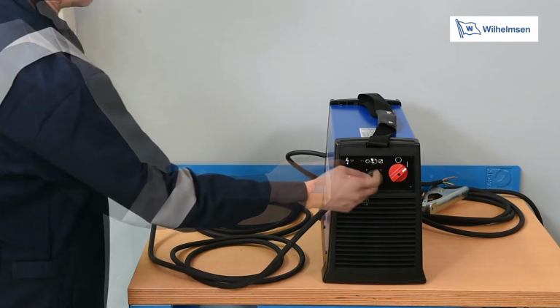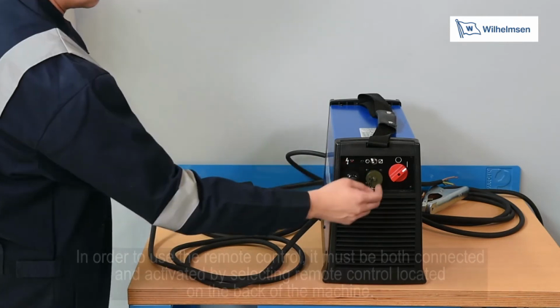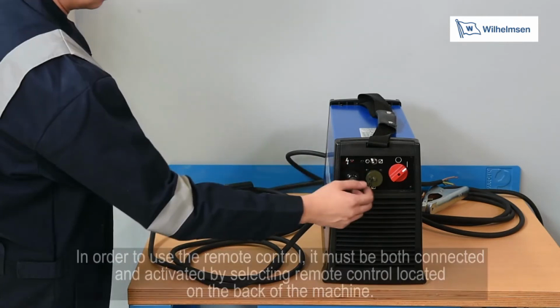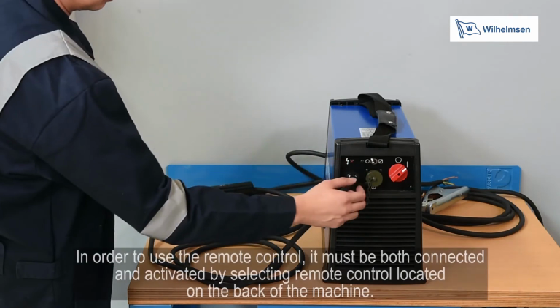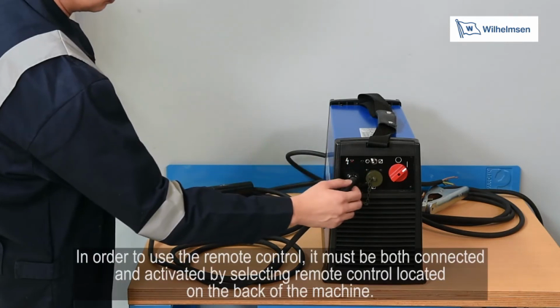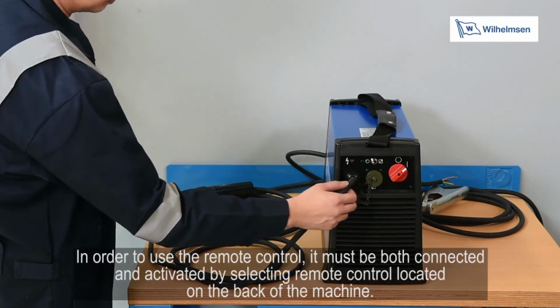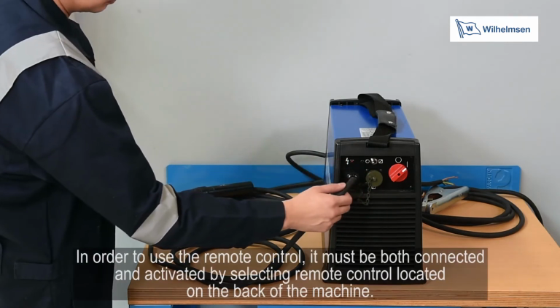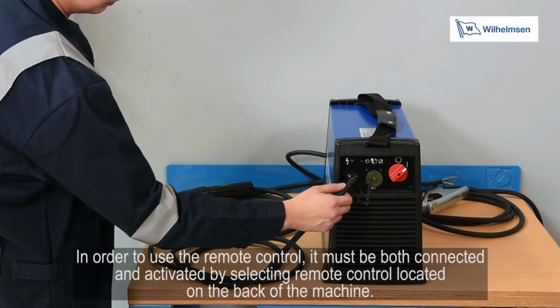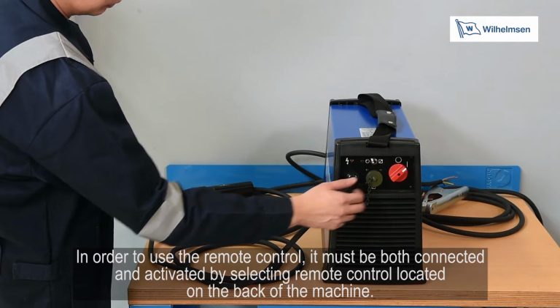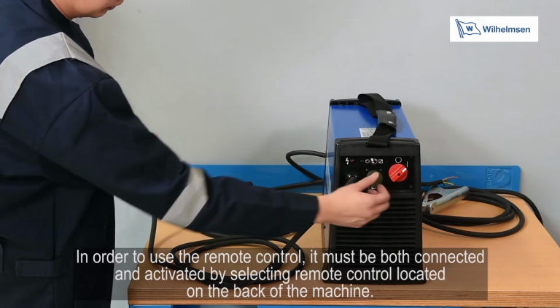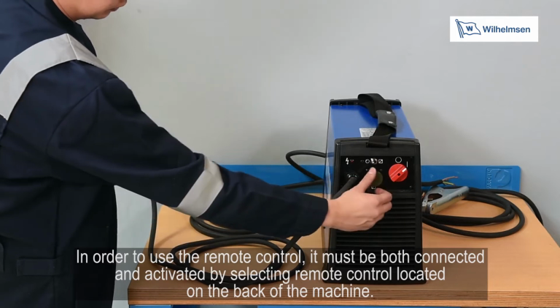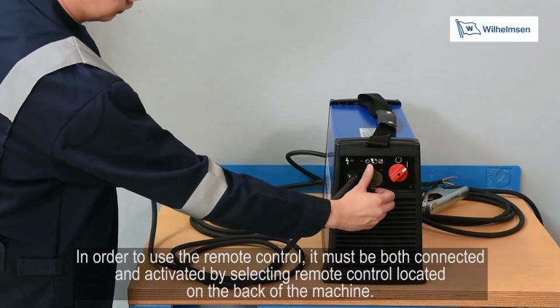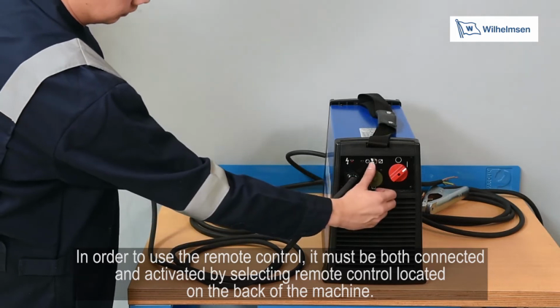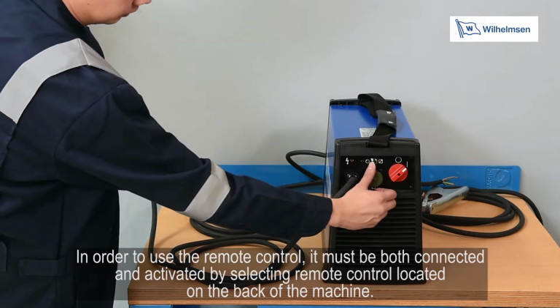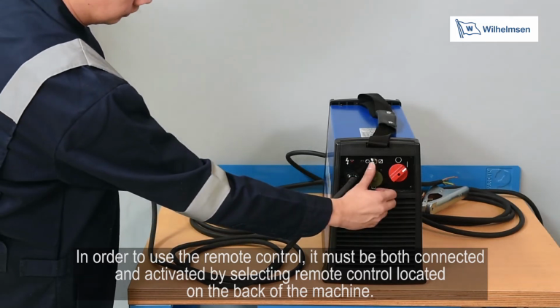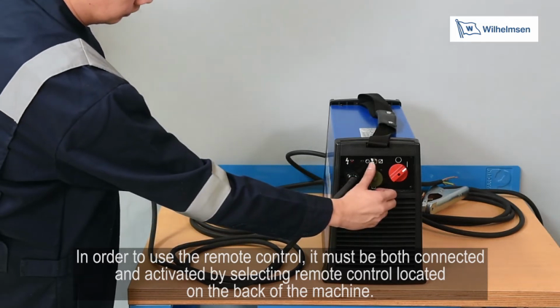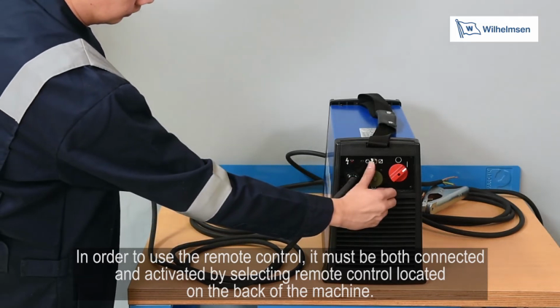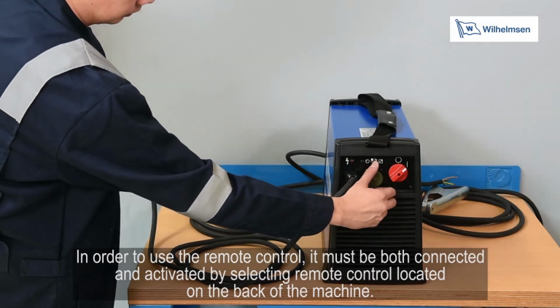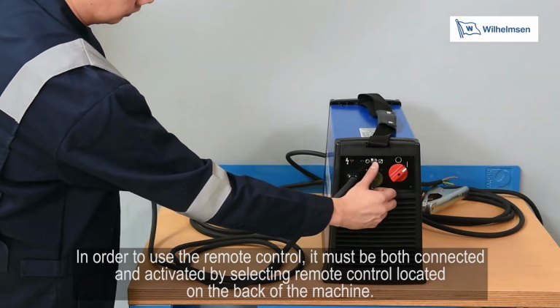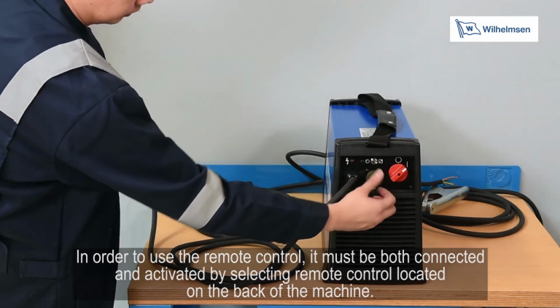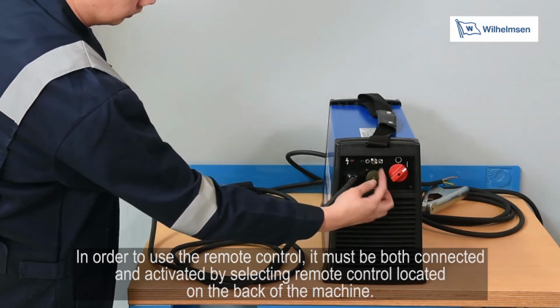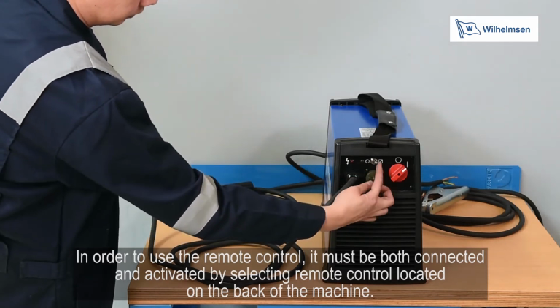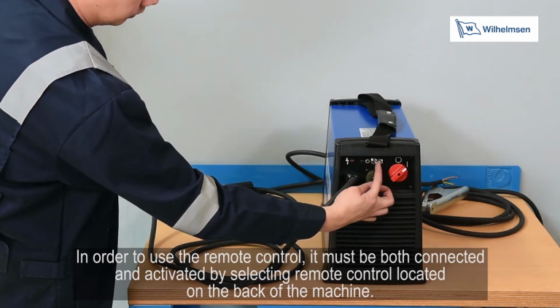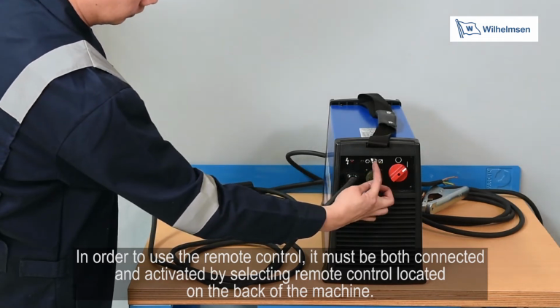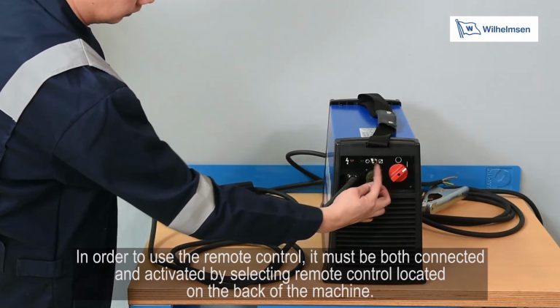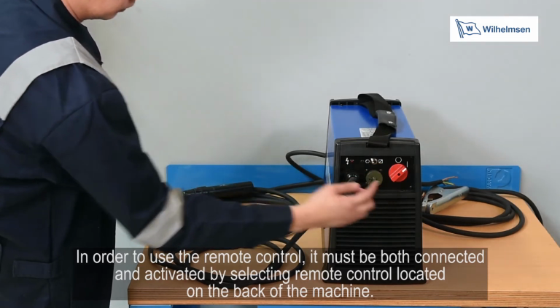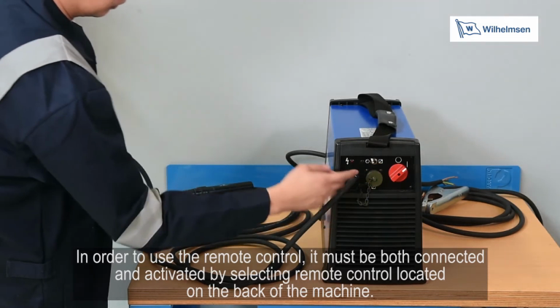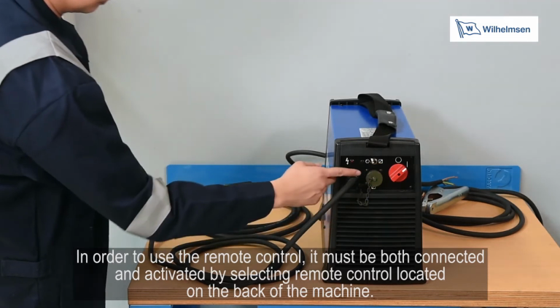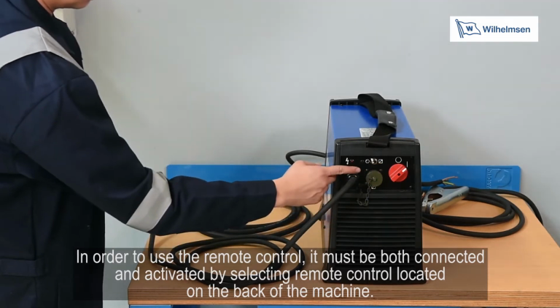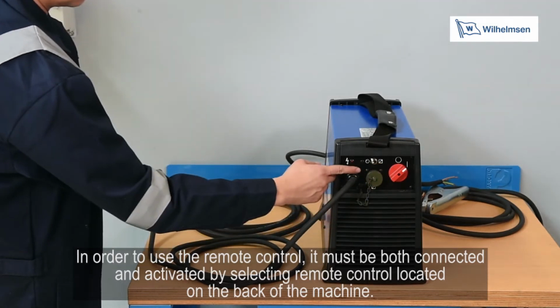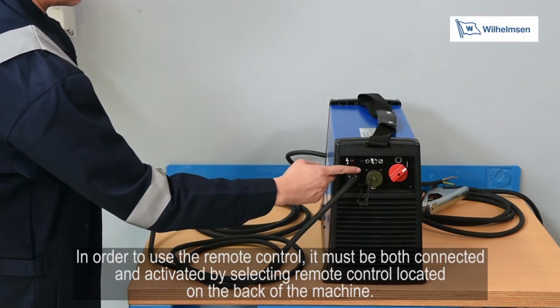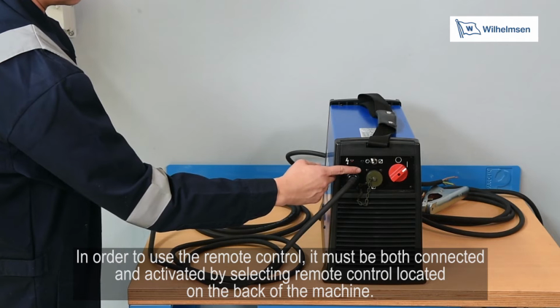In order to use the remote control, it must be both connected and activated by selecting remote control, located on the back of this model.